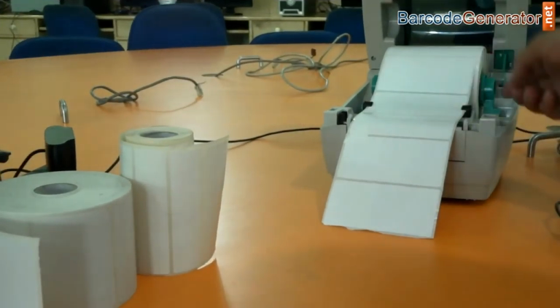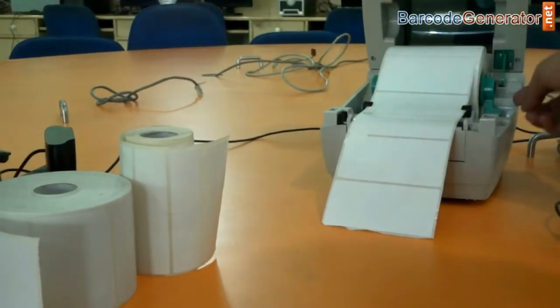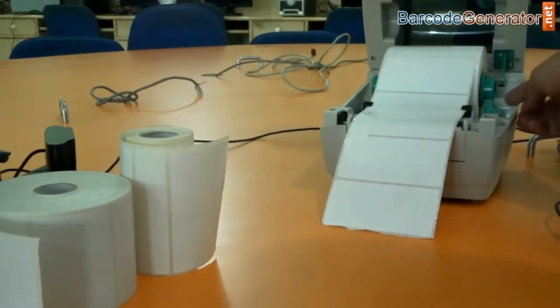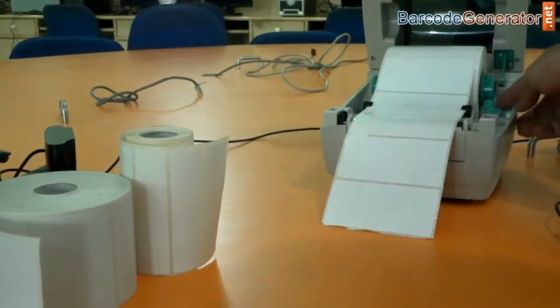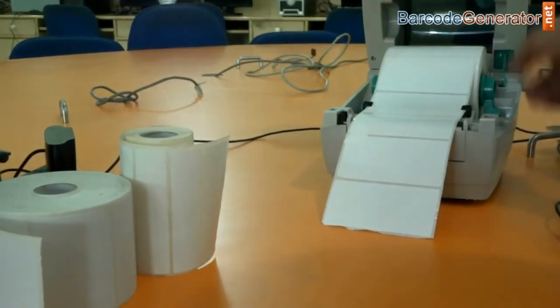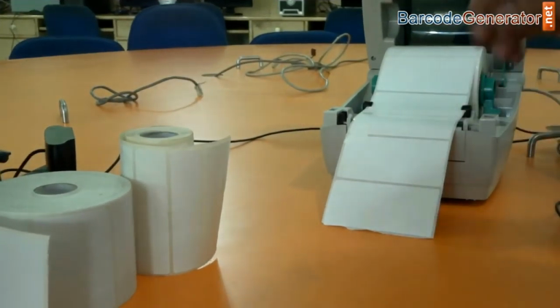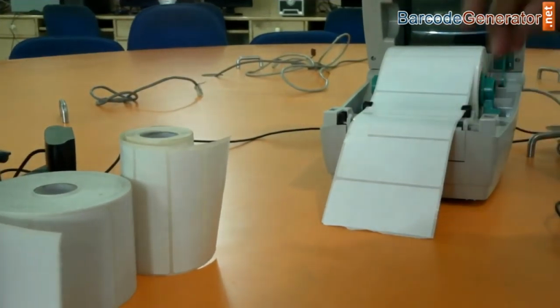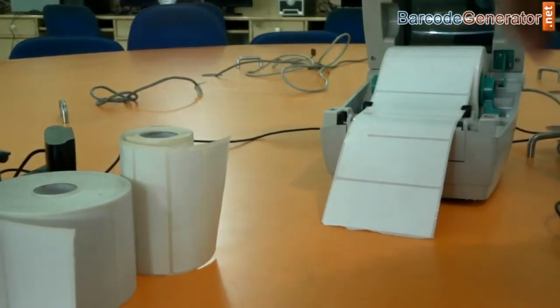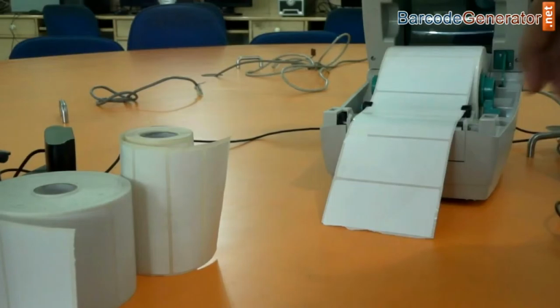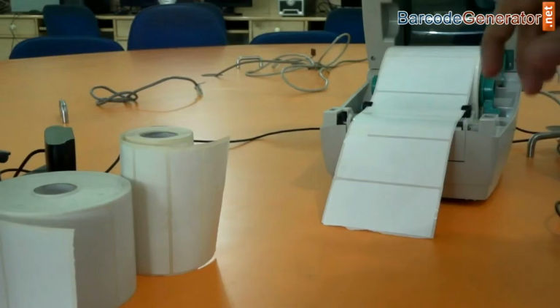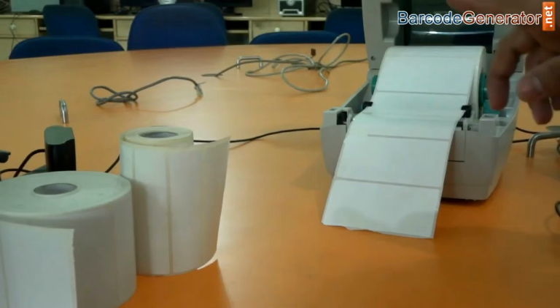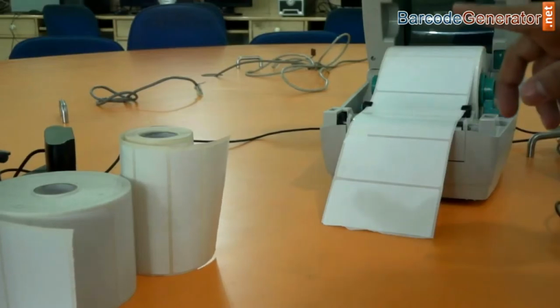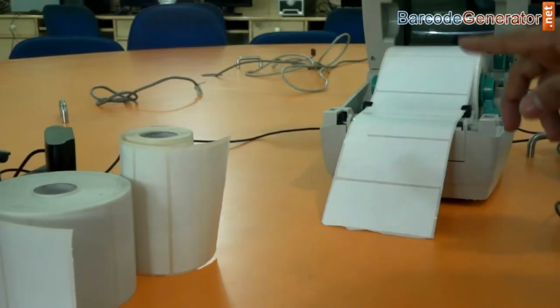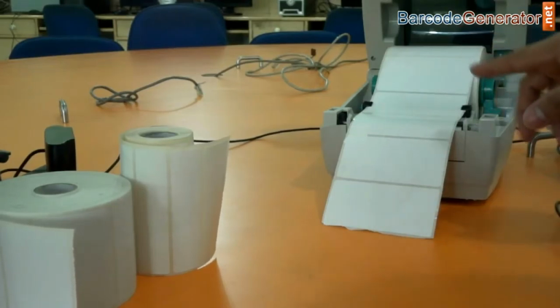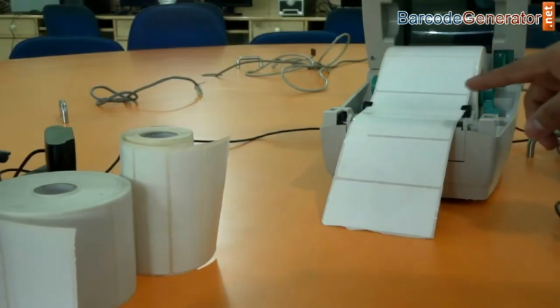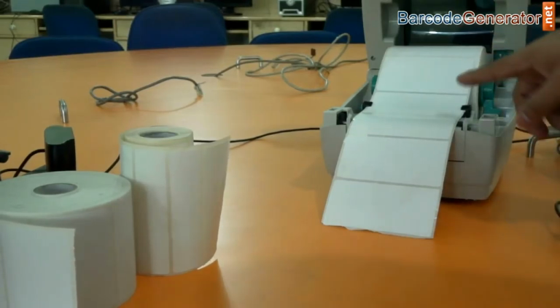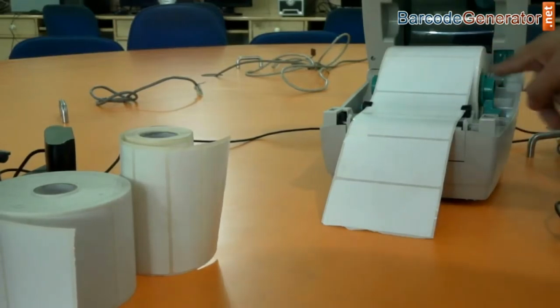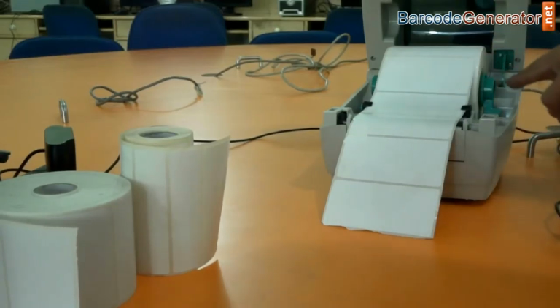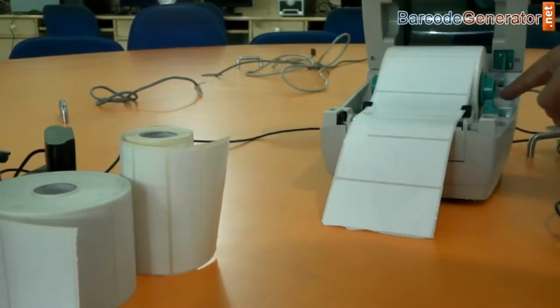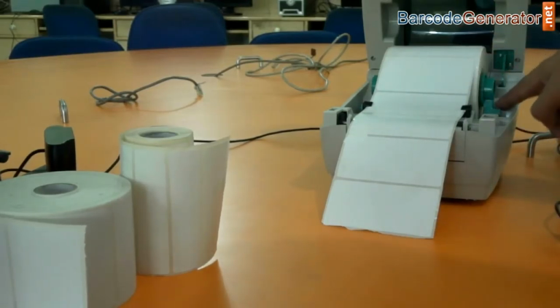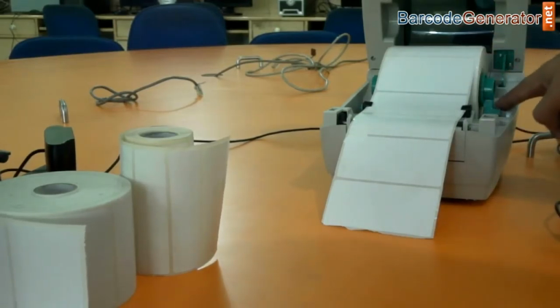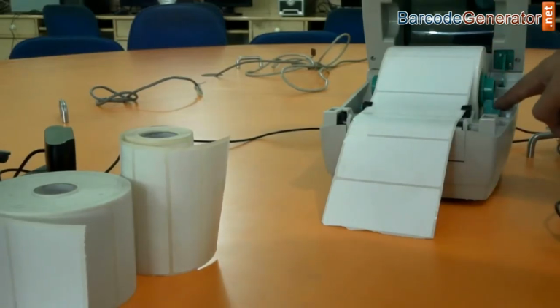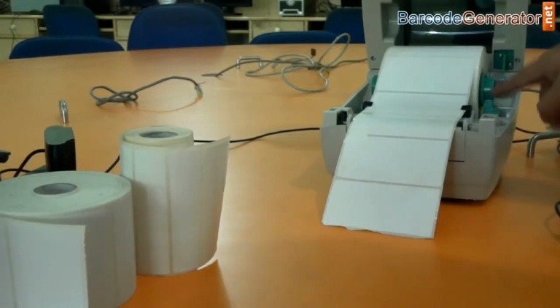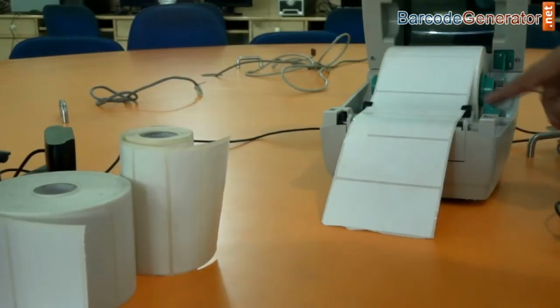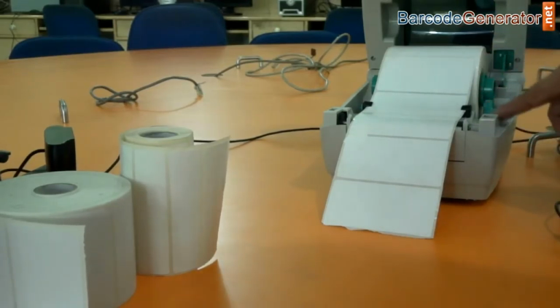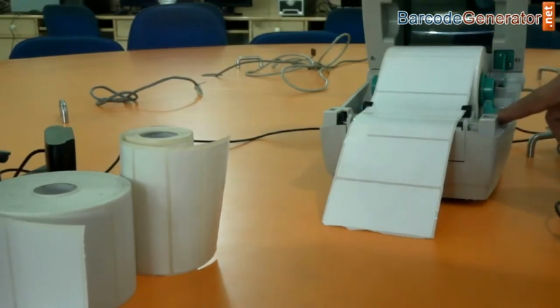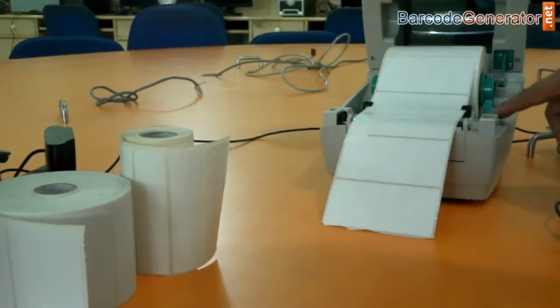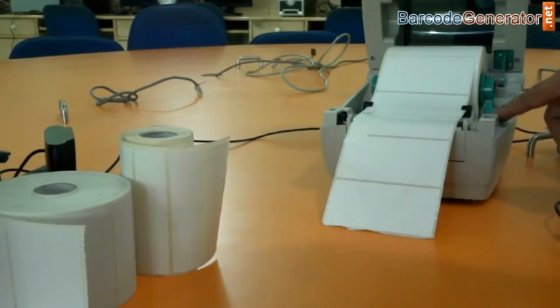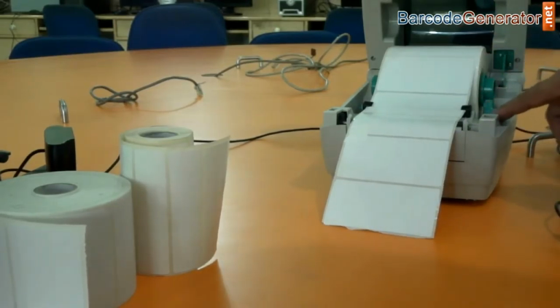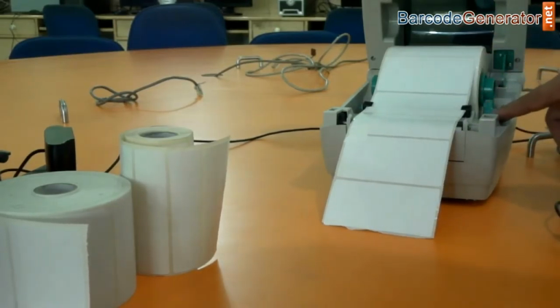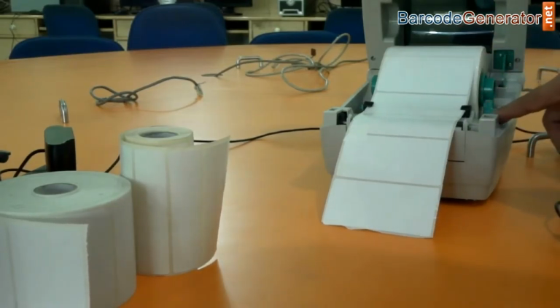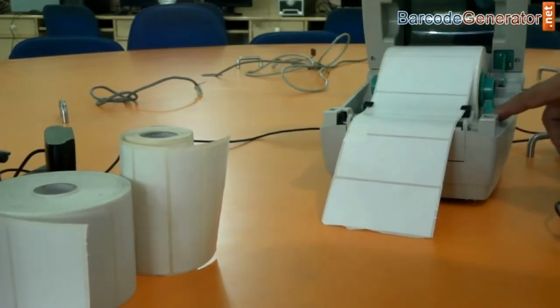Fit the roll into the black notches by rotating the dial — not too tight and not too loose.